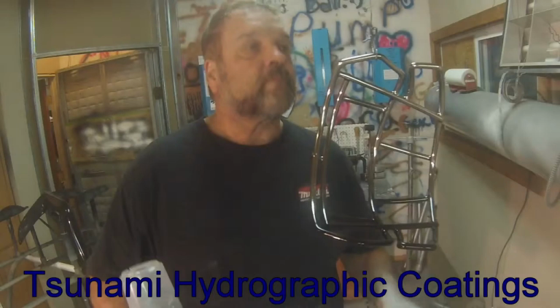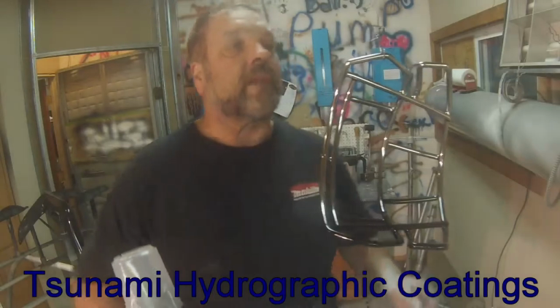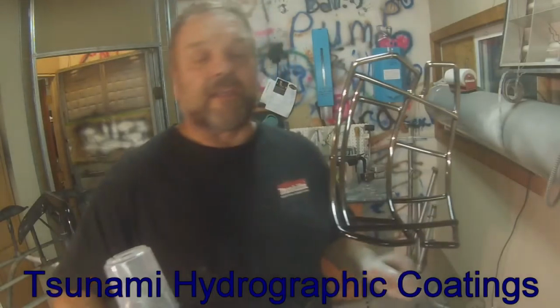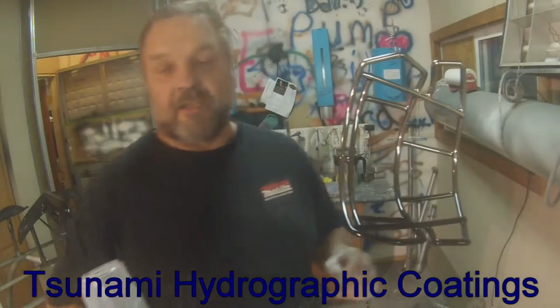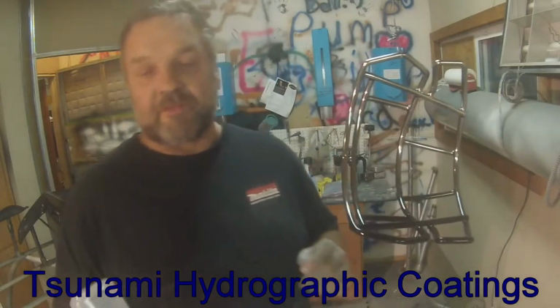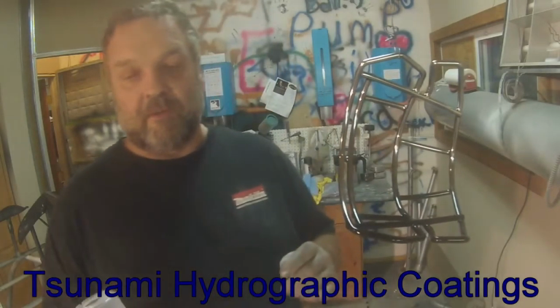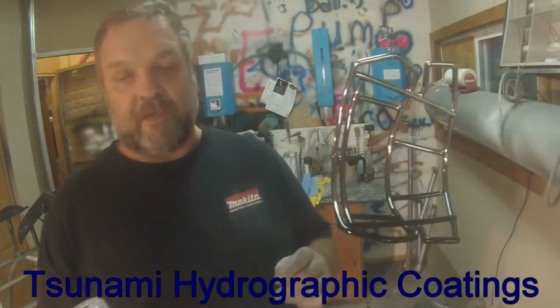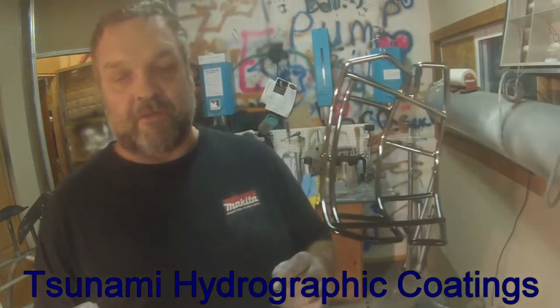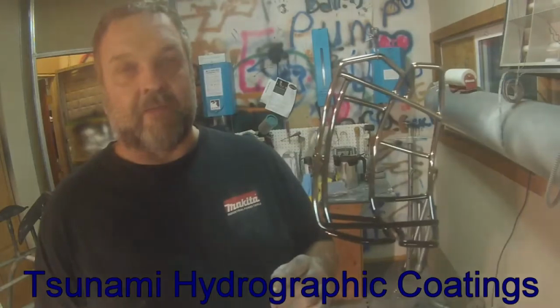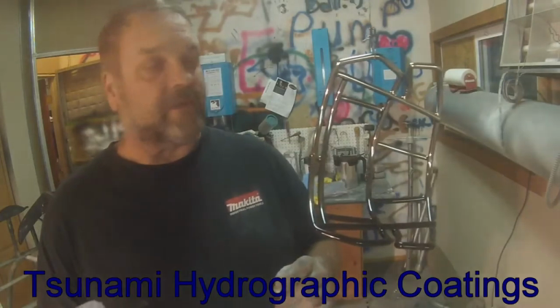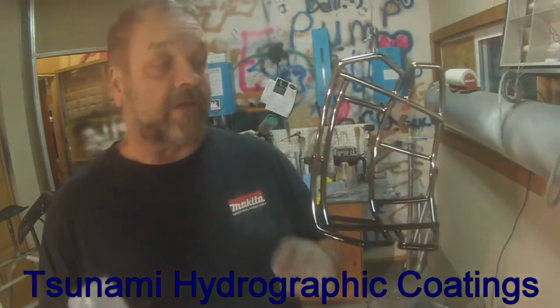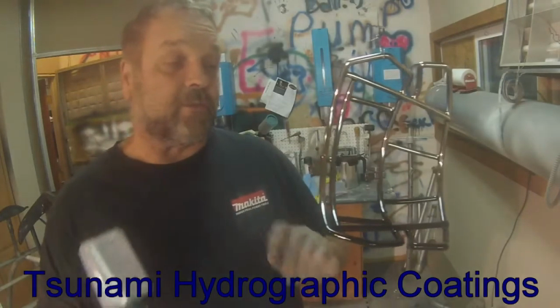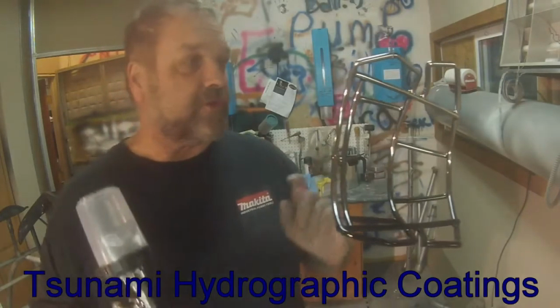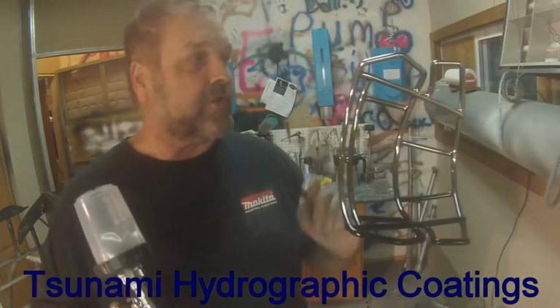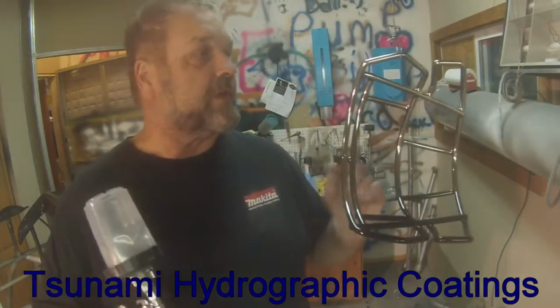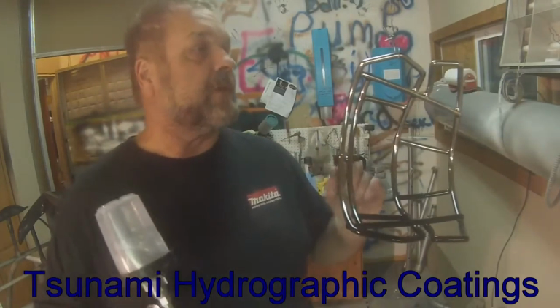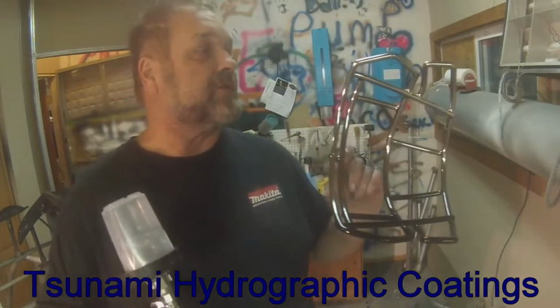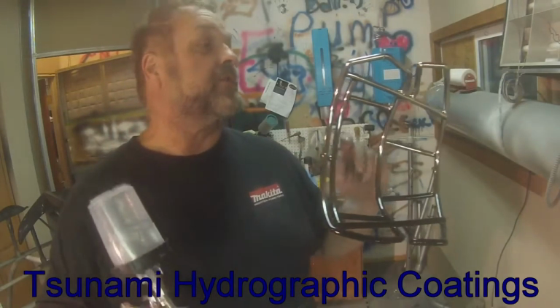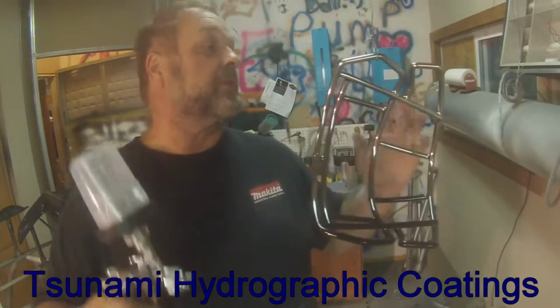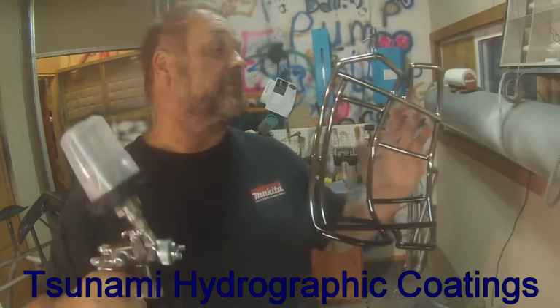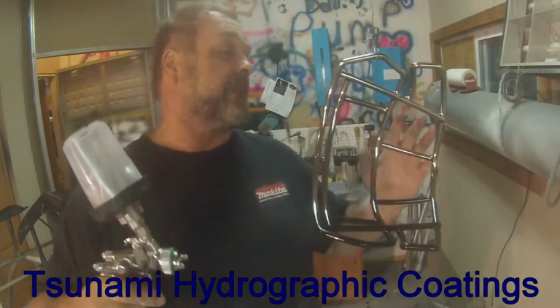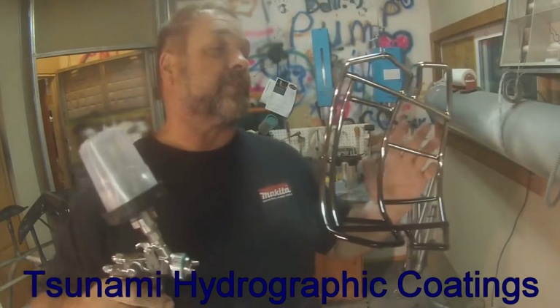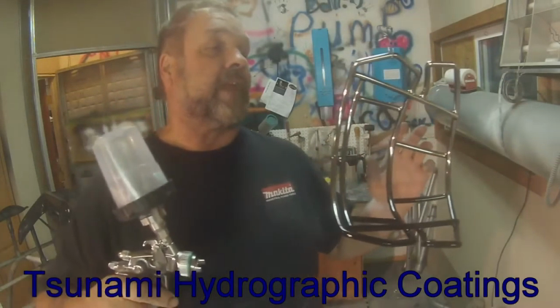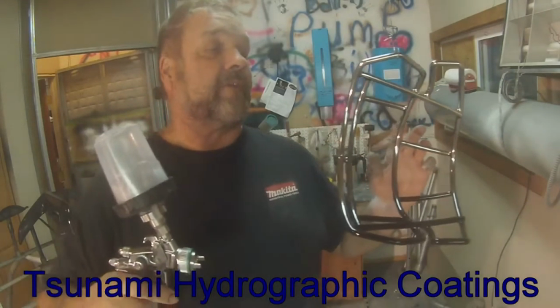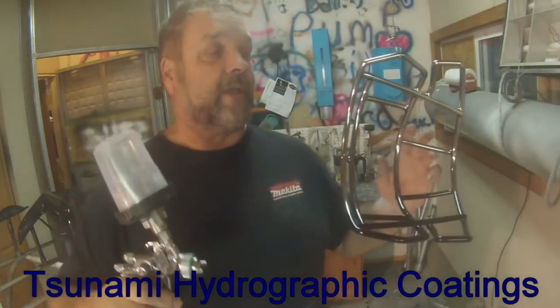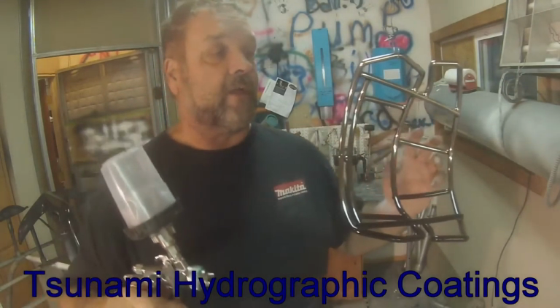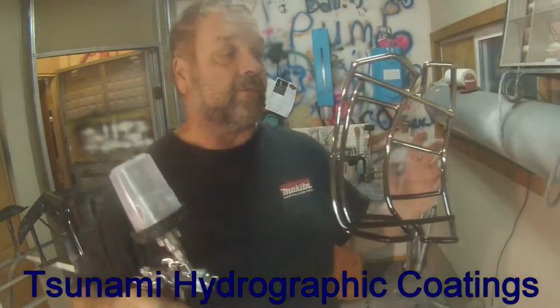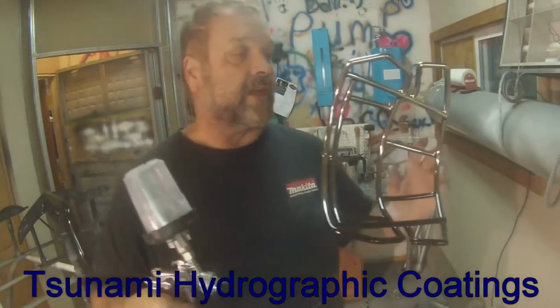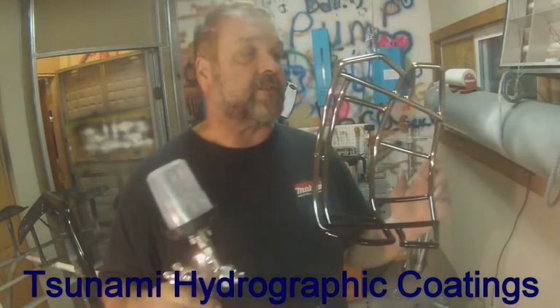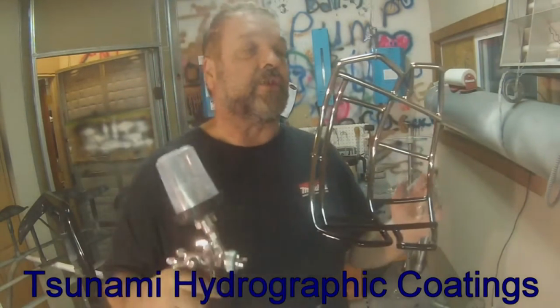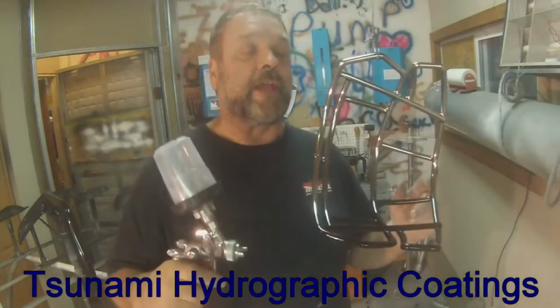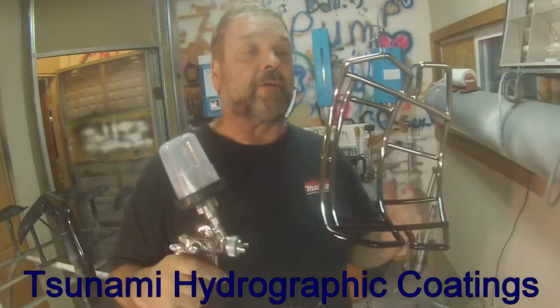Hi guys, Dave with Tsunami HydroGravix here. I just wanted to show you something I was doing — I was kind of astounded by how nice it's turning out.